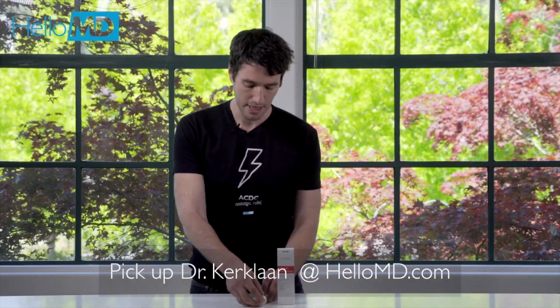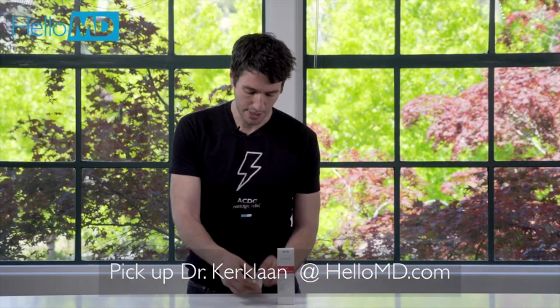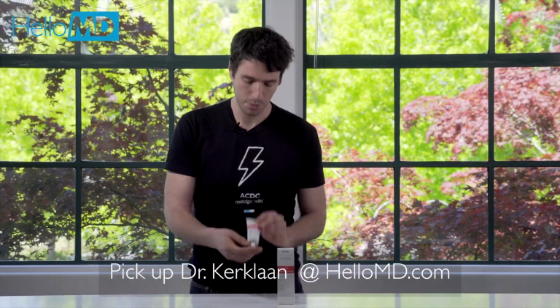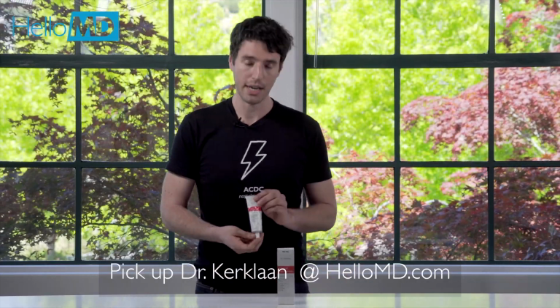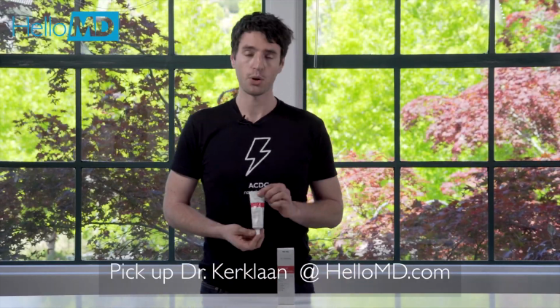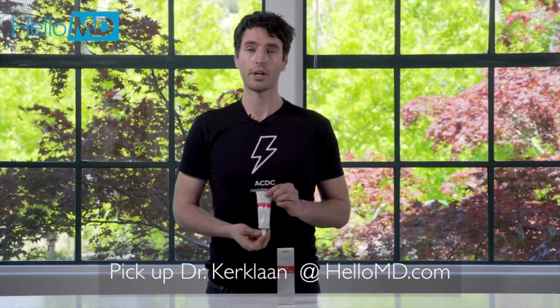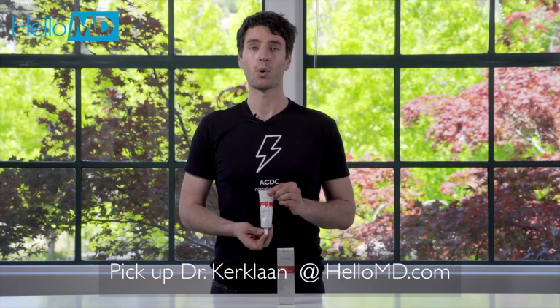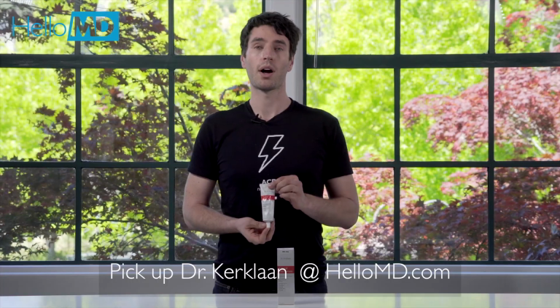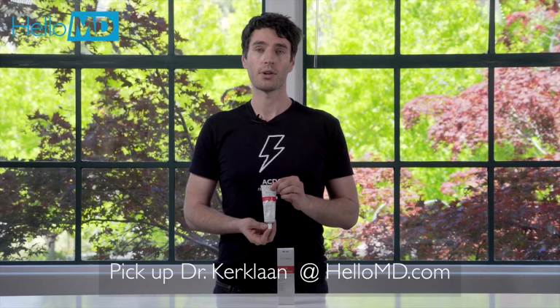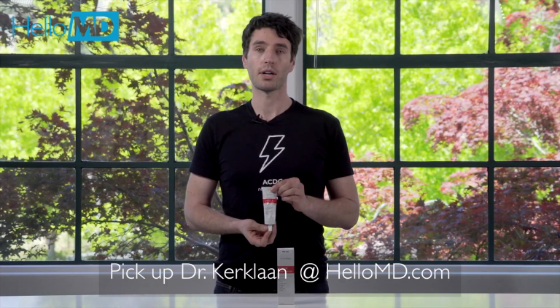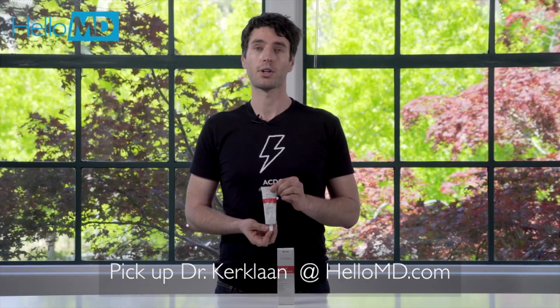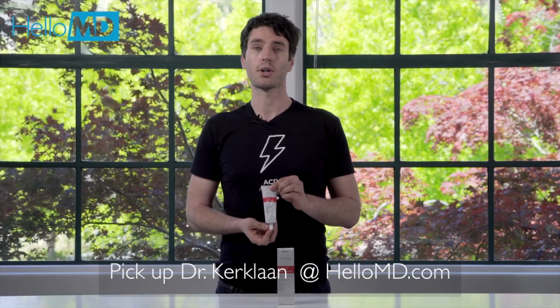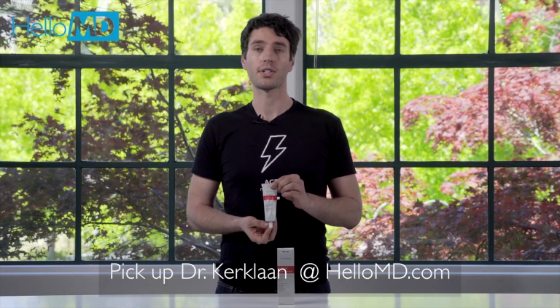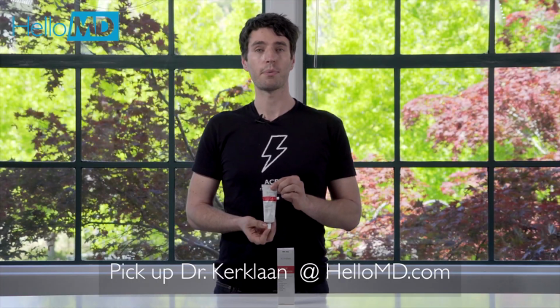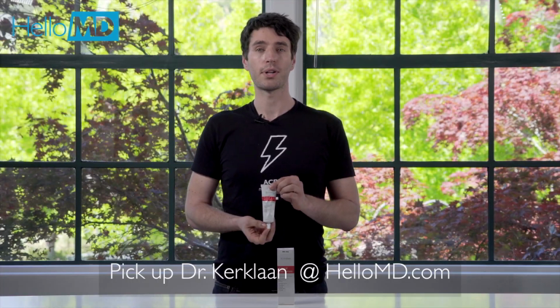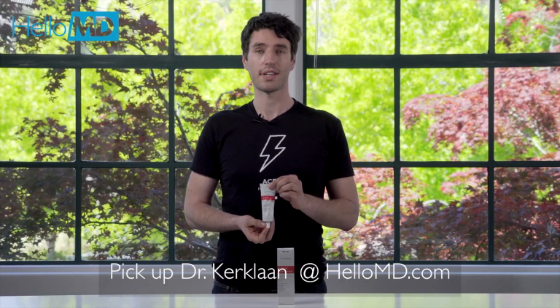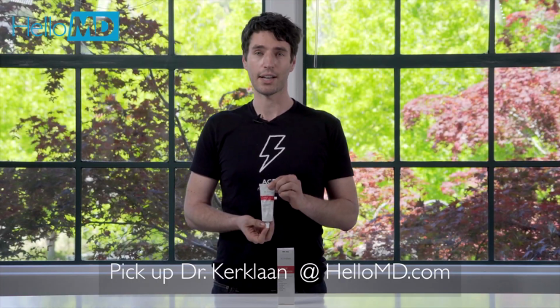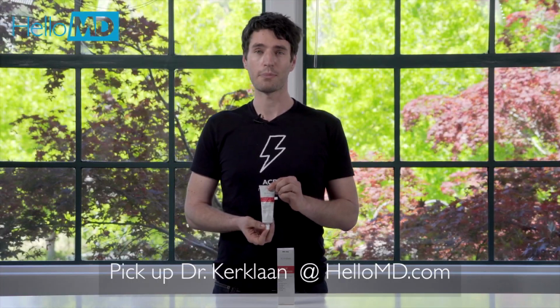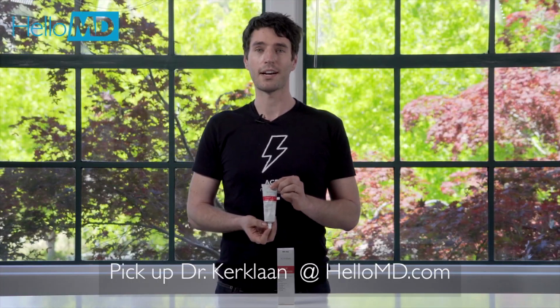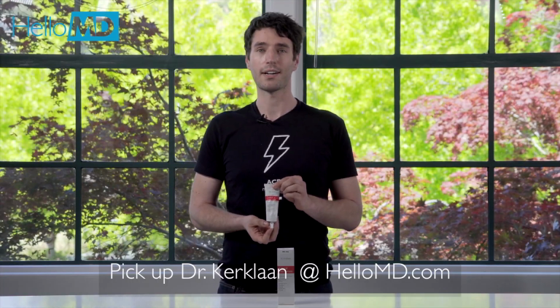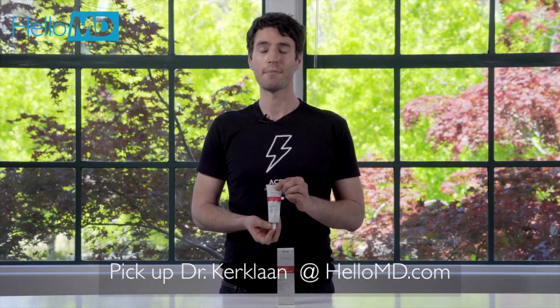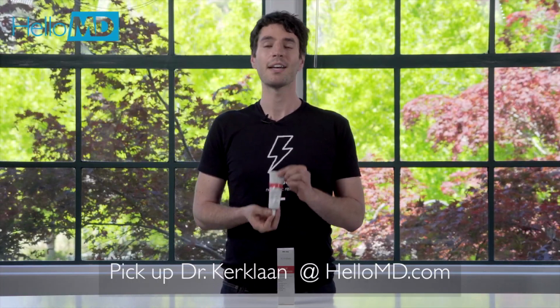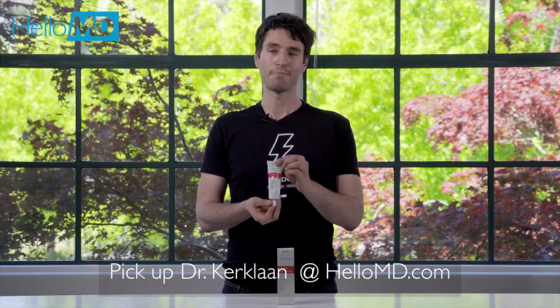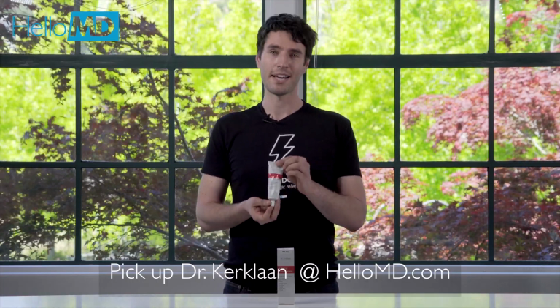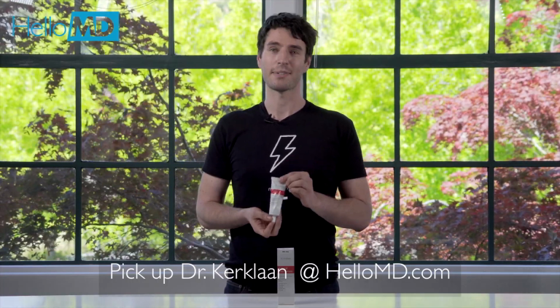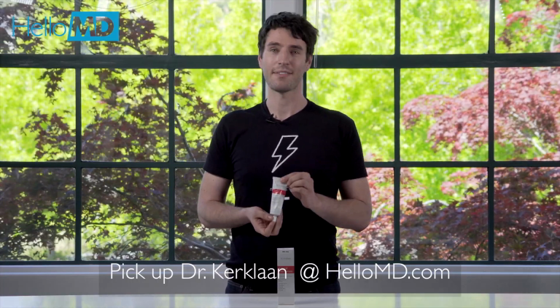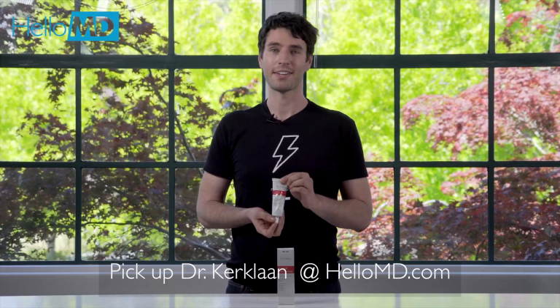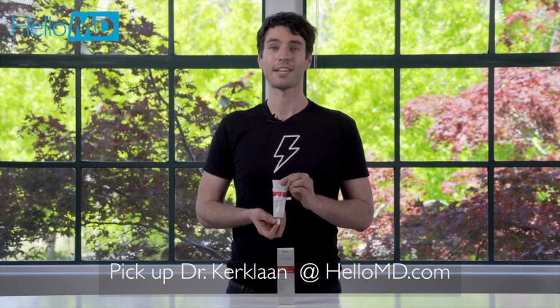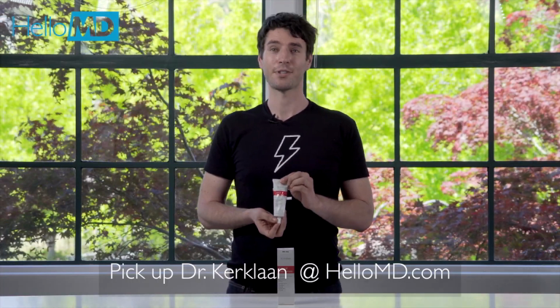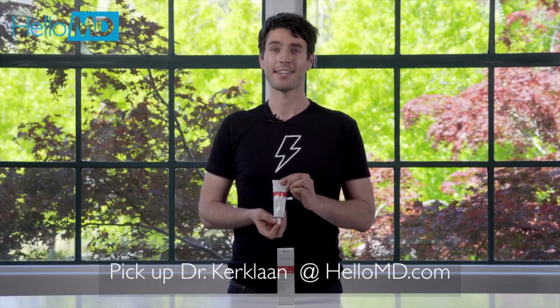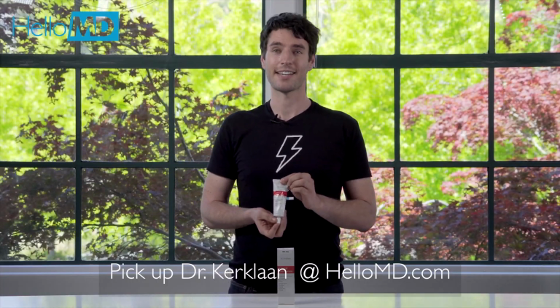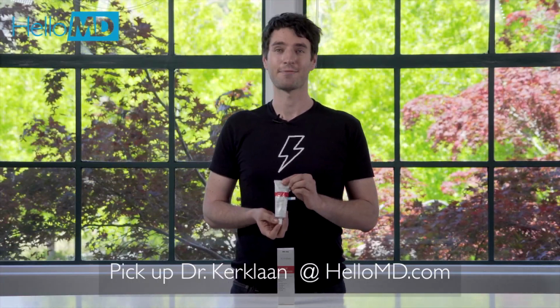You can pick up the Natural Pain Cream or other Dr. Kirkland's Therapeutics products at hellomv.com. My name's Kevin, thanks for checking us out.